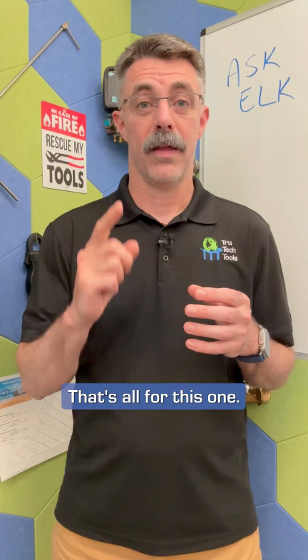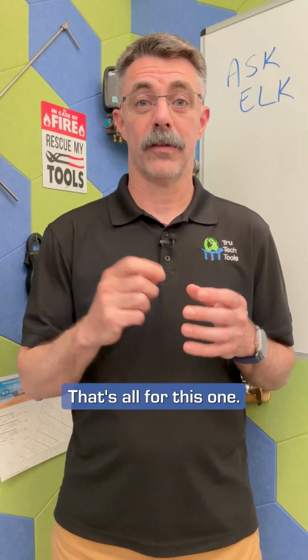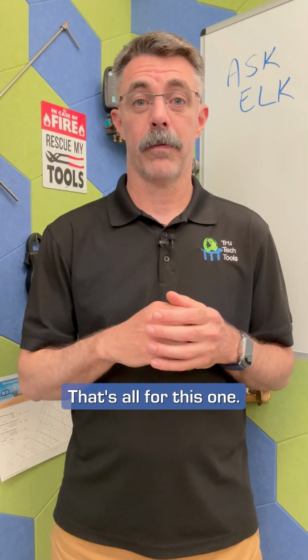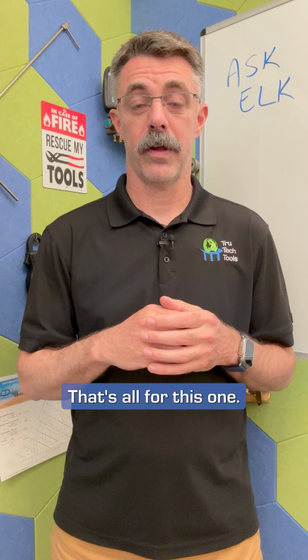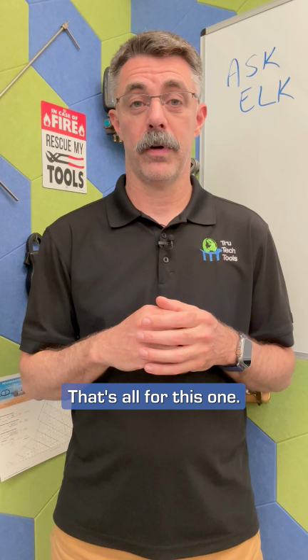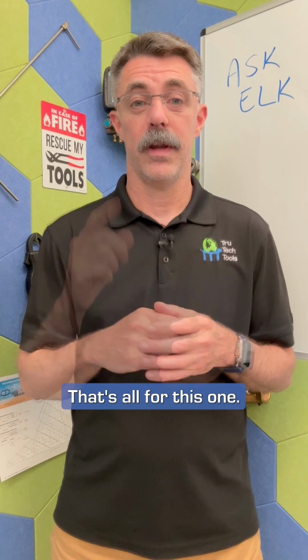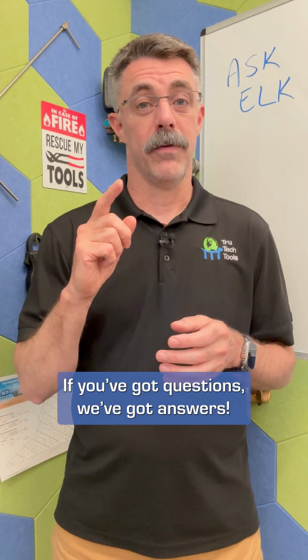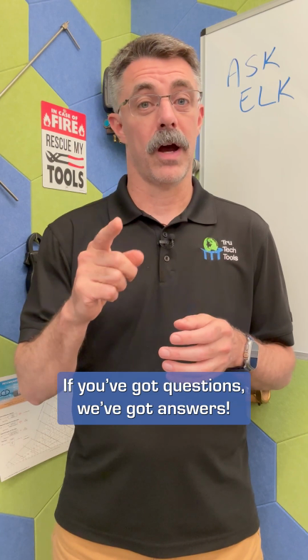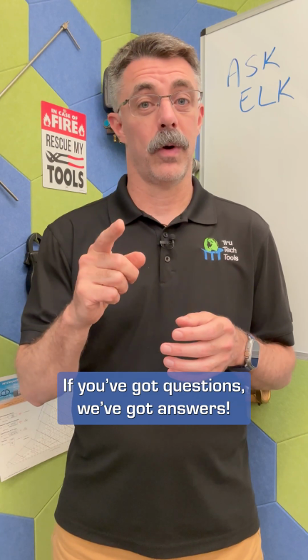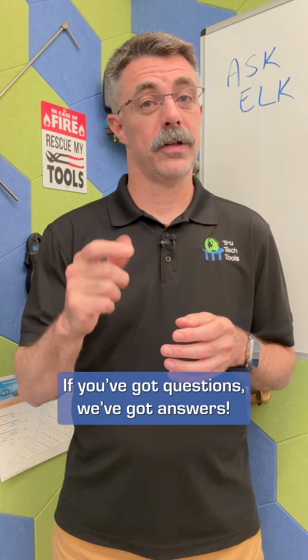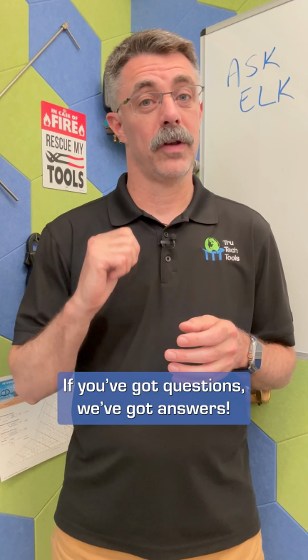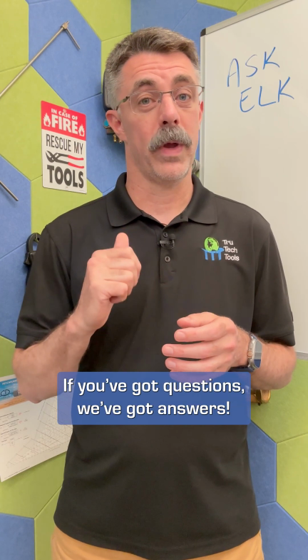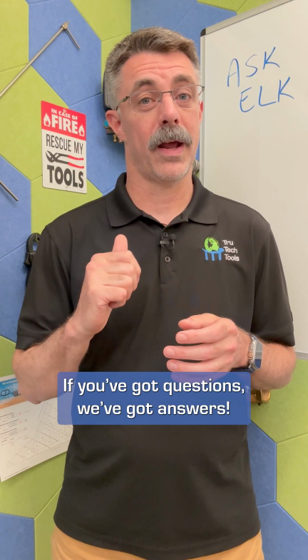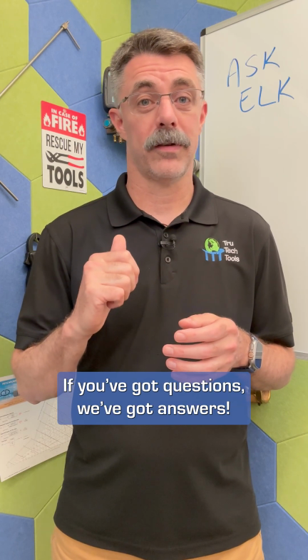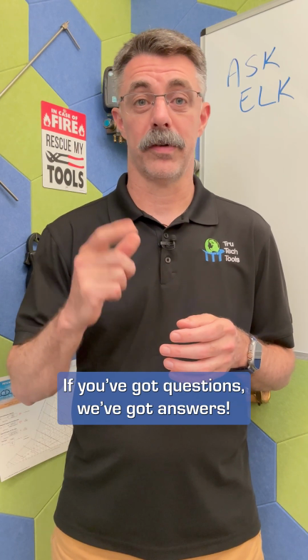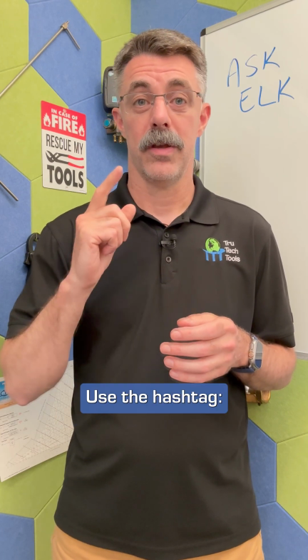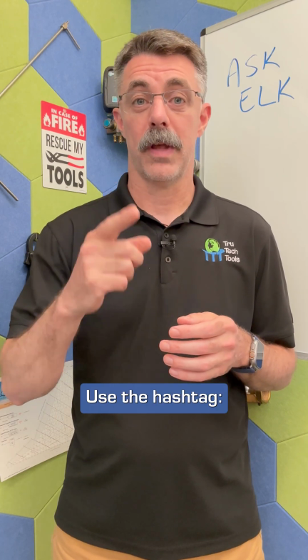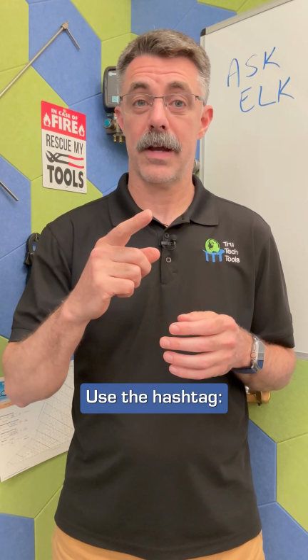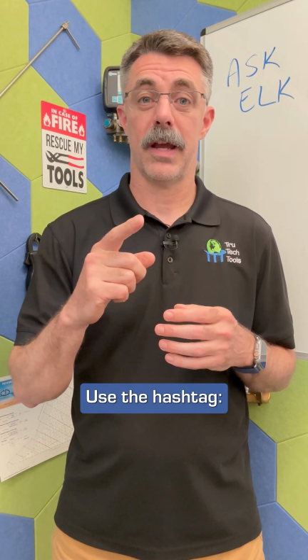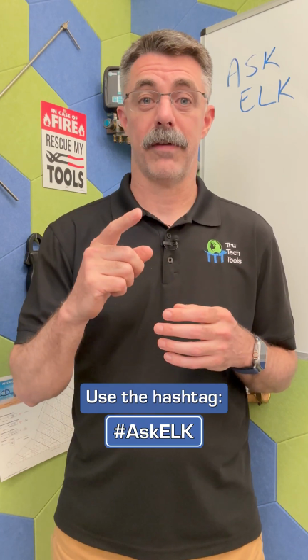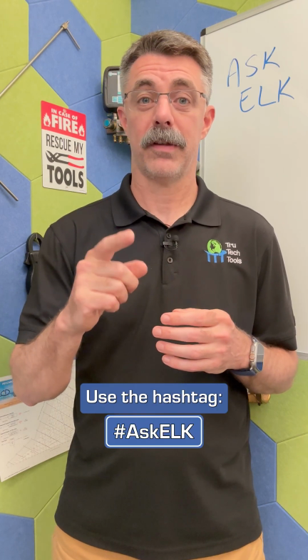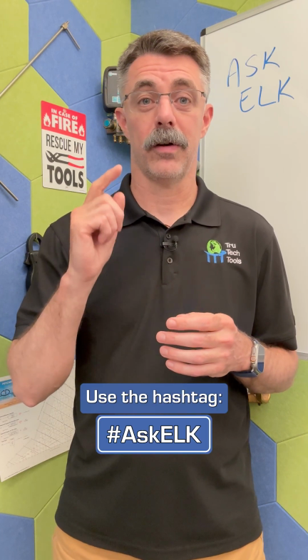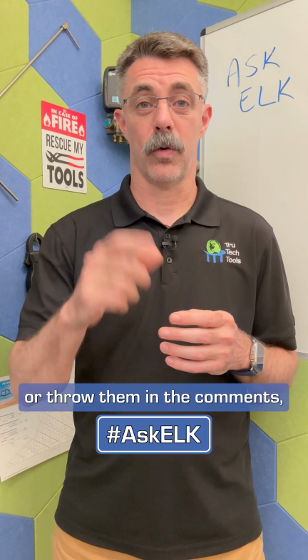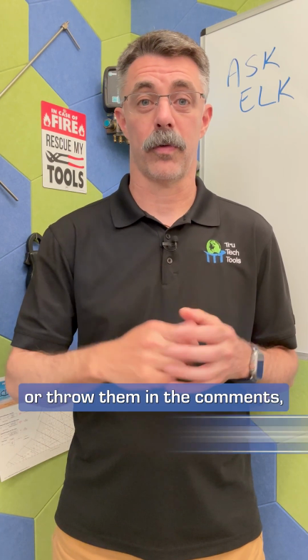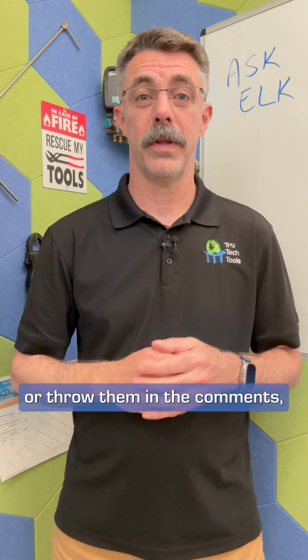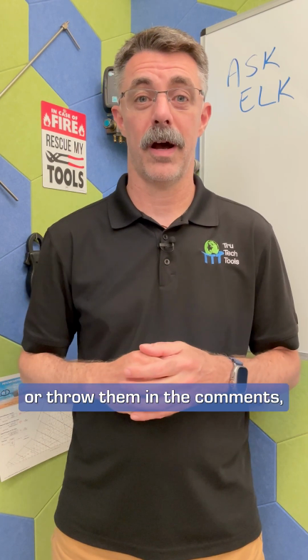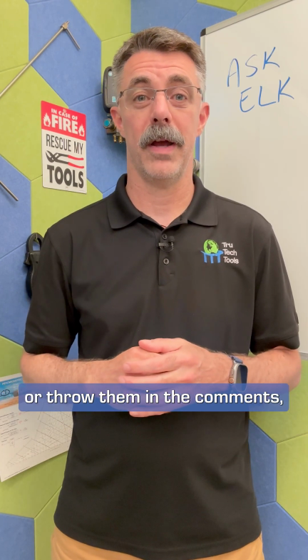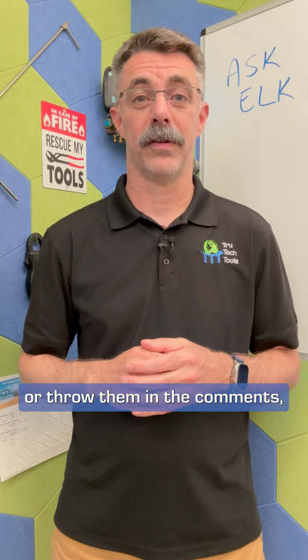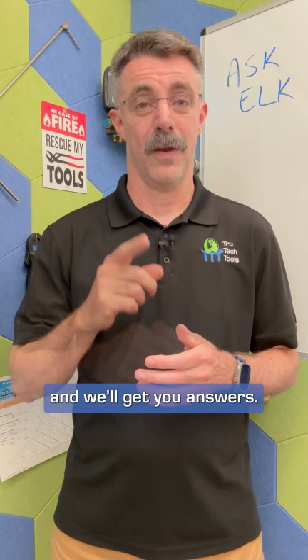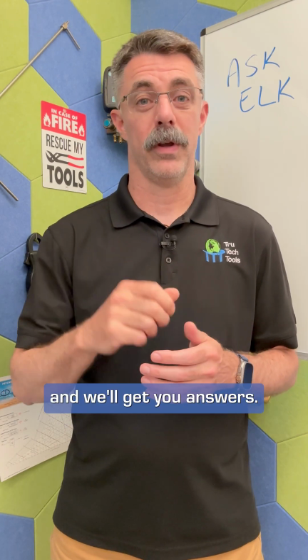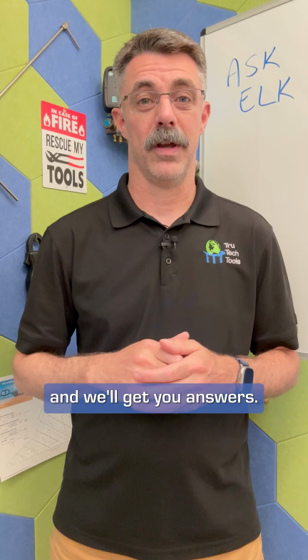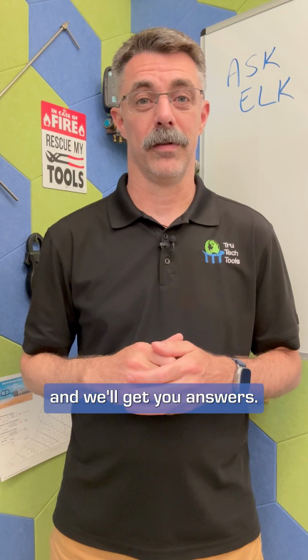That's all for this one. If you've got questions, we've got answers. Use the hashtag AskElk or throw them in the comments and we'll get you answers.